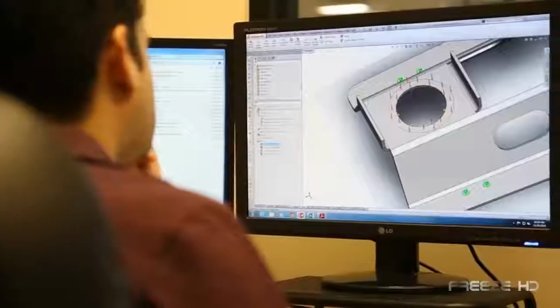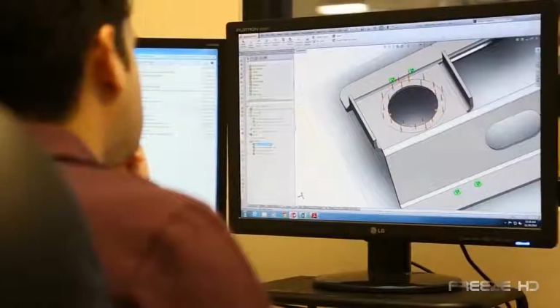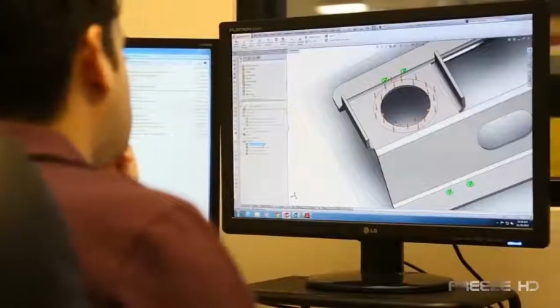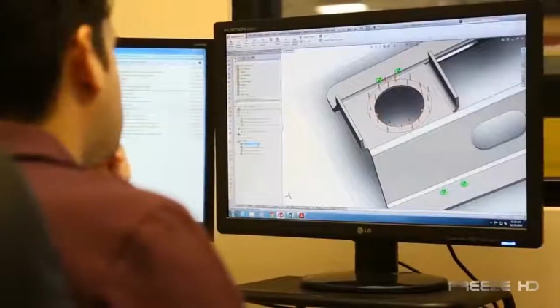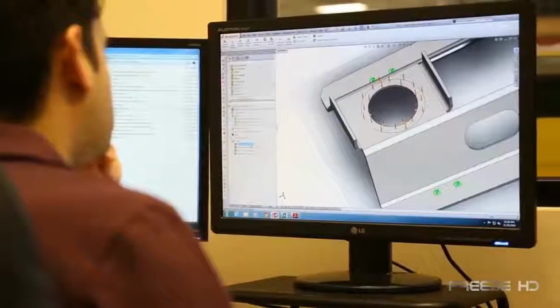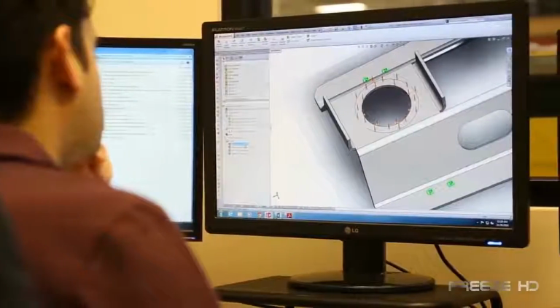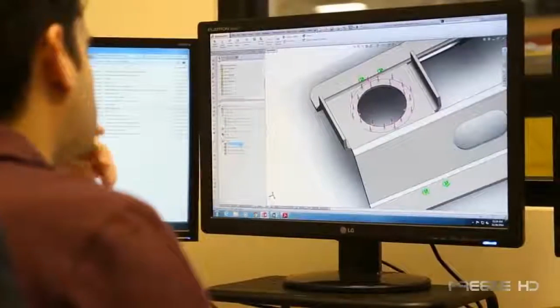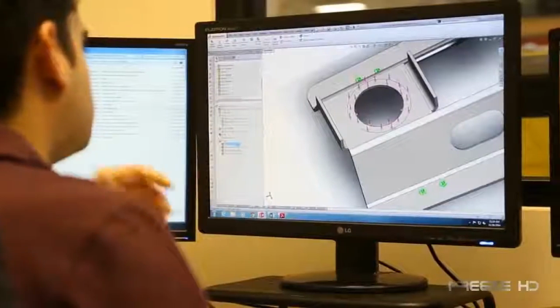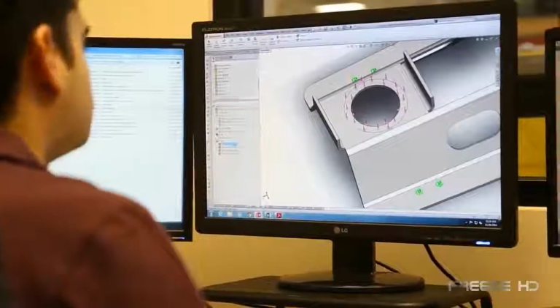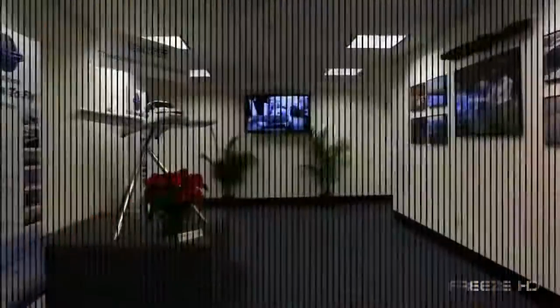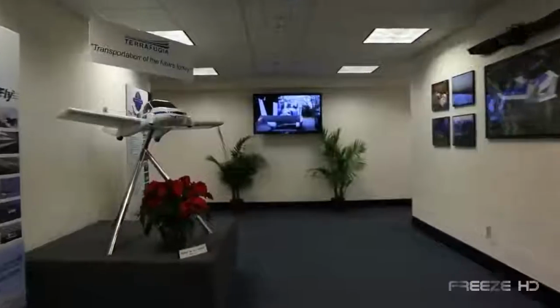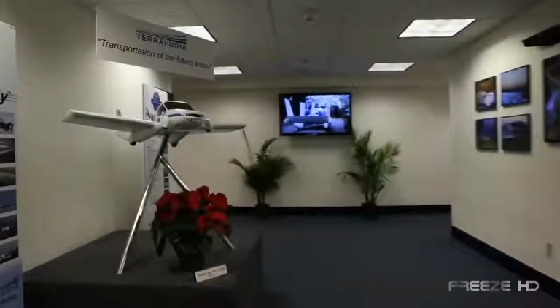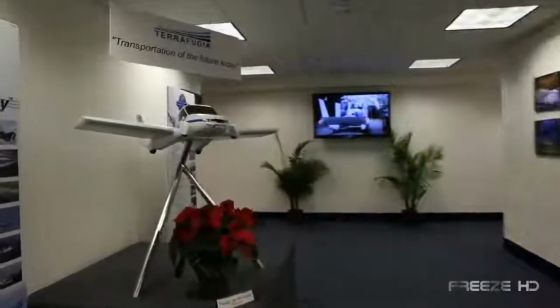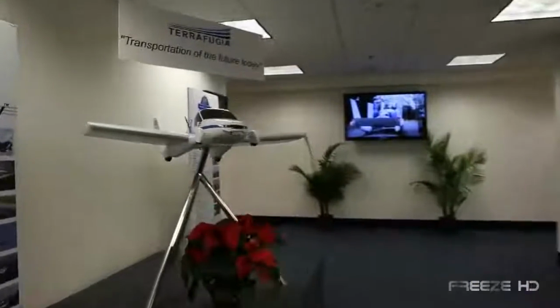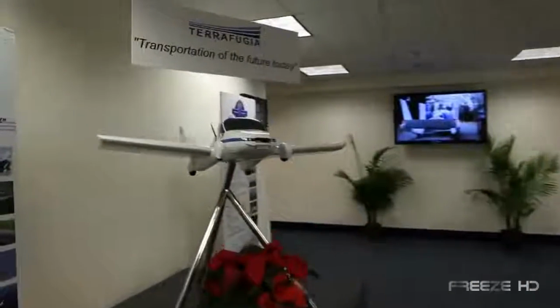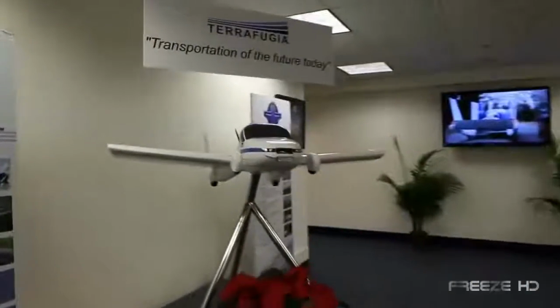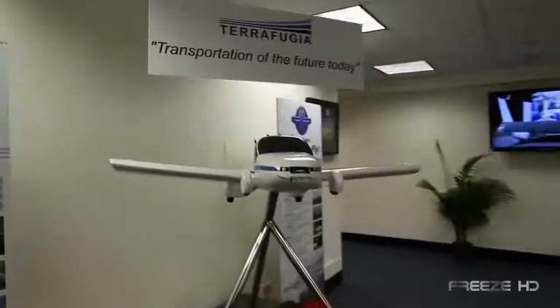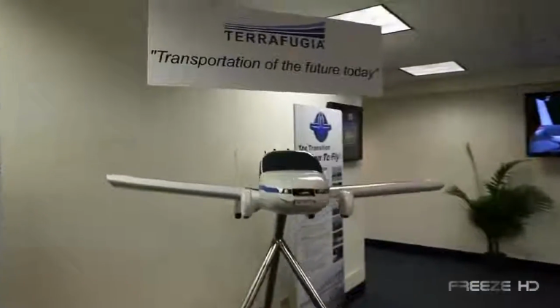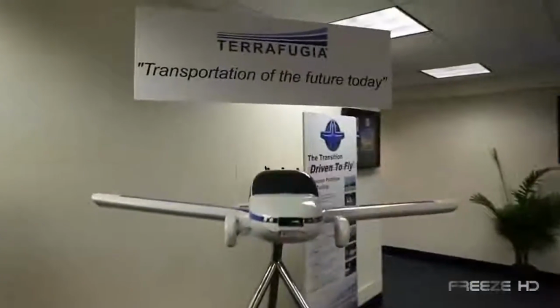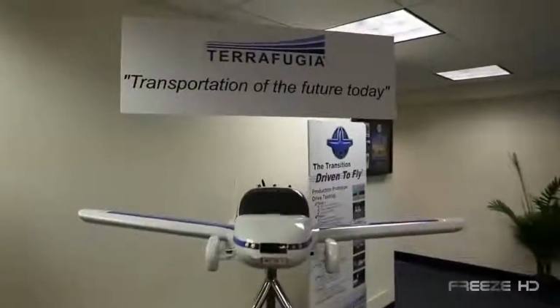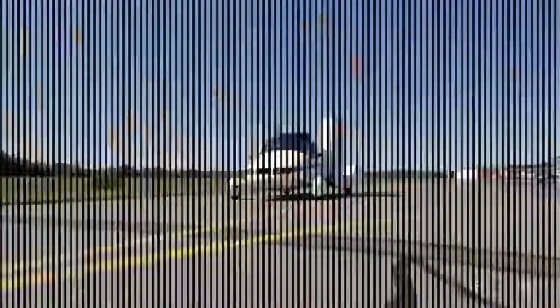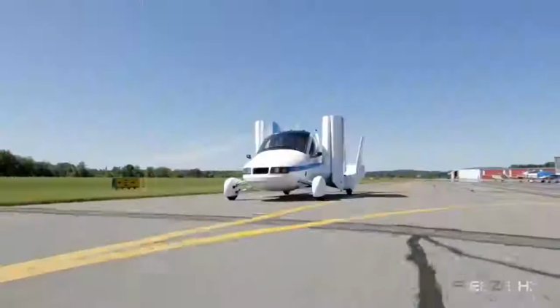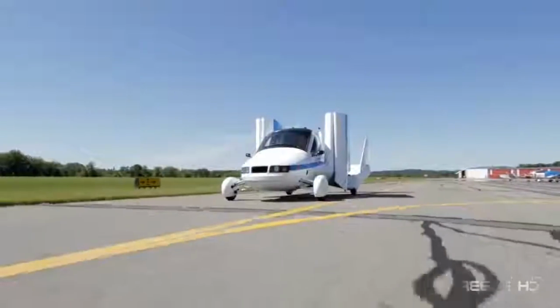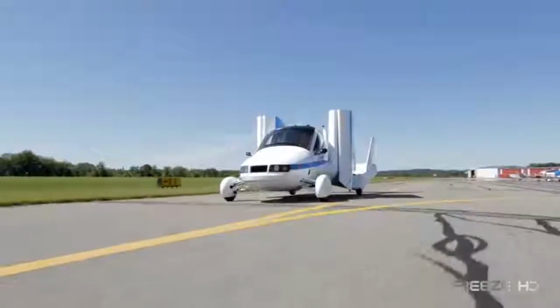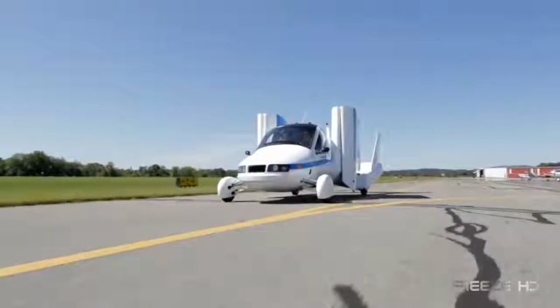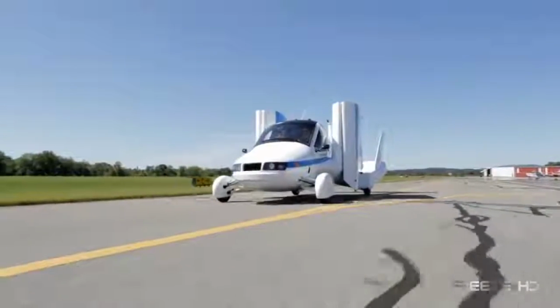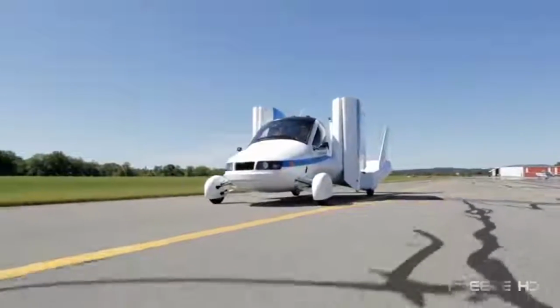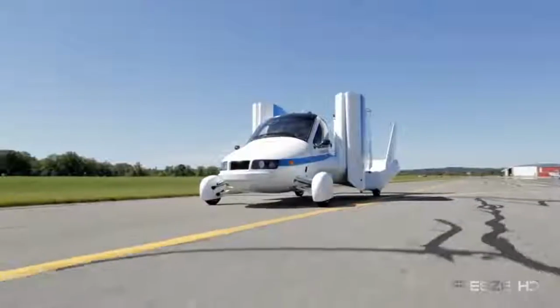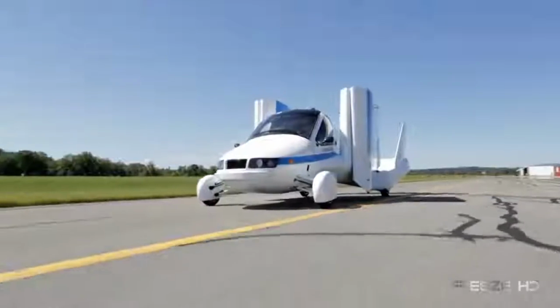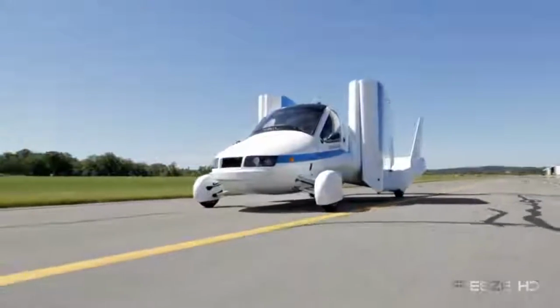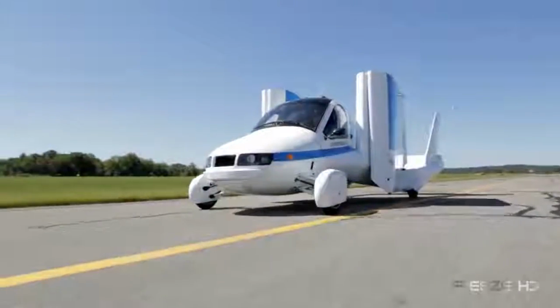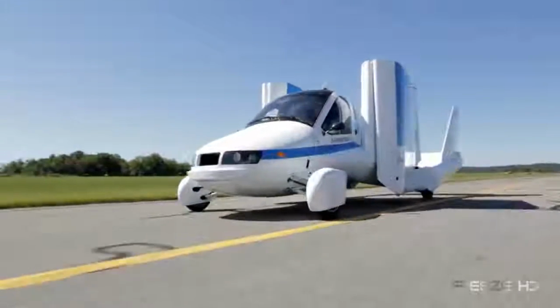Pricing isn't yet available, but with a deposit, Terrafugia will put you in line for your own Transition. All you have to do is learn how to fly.